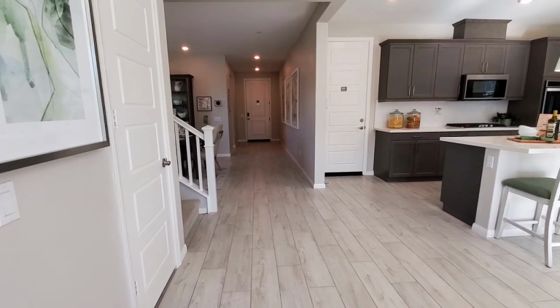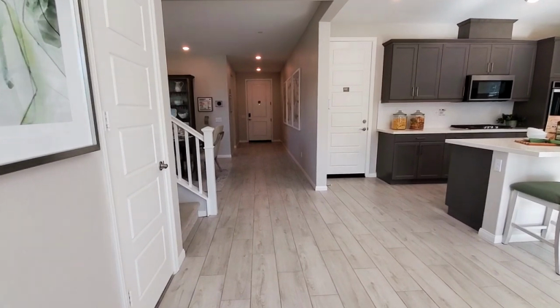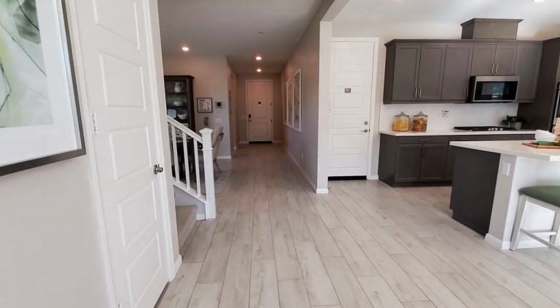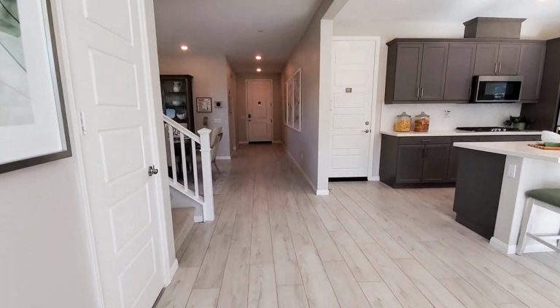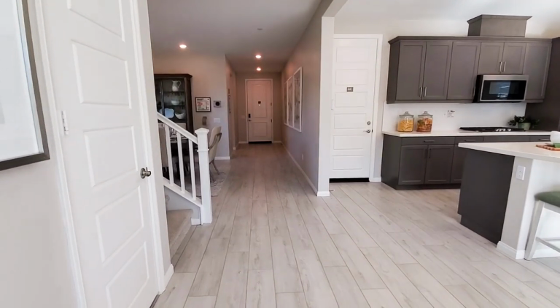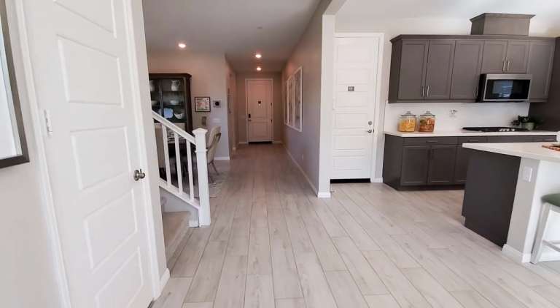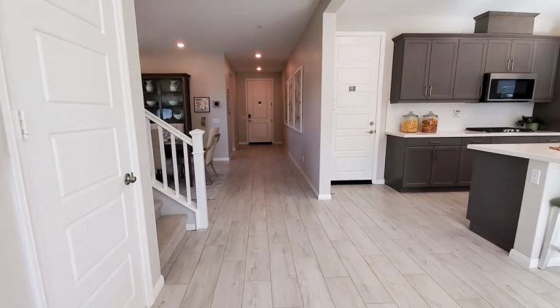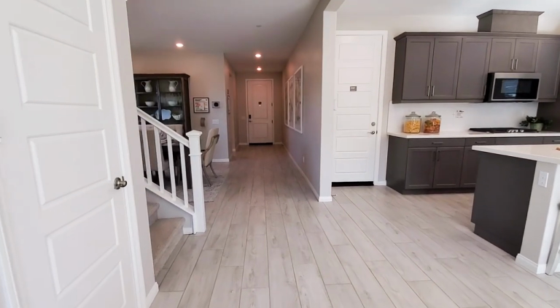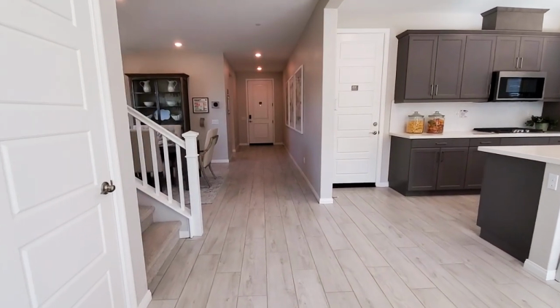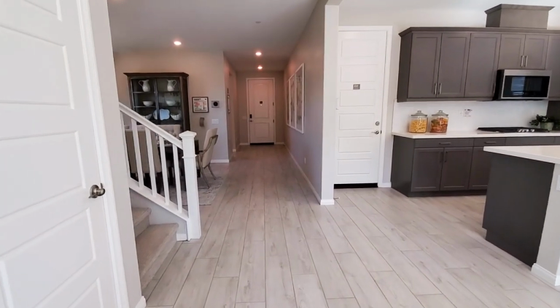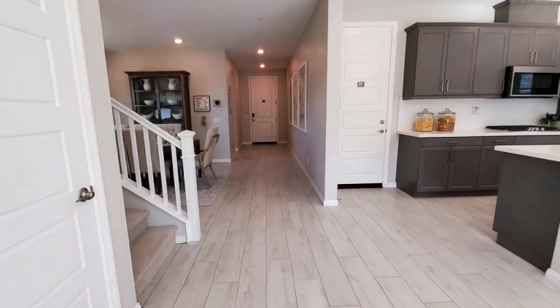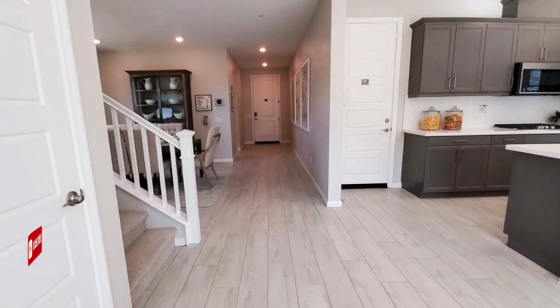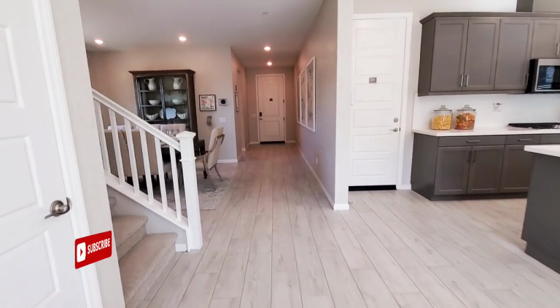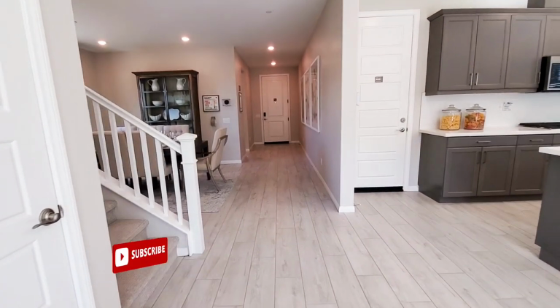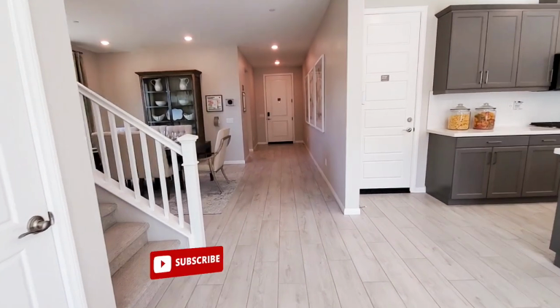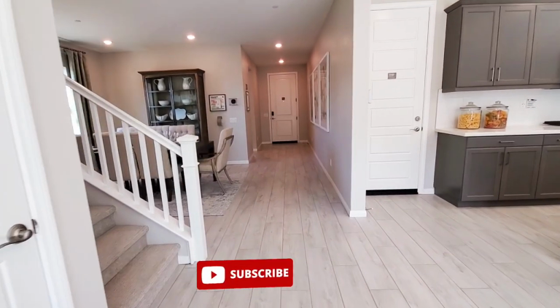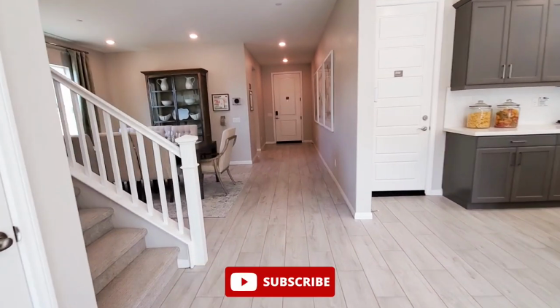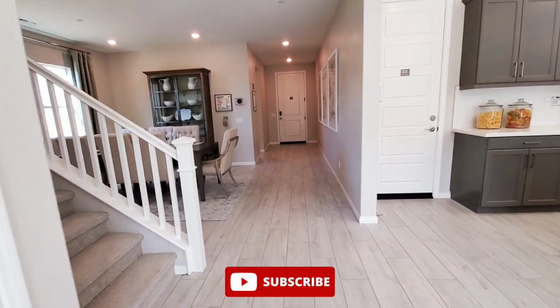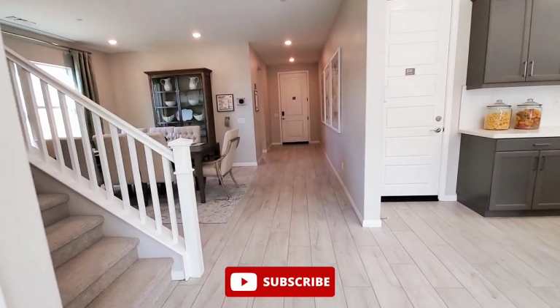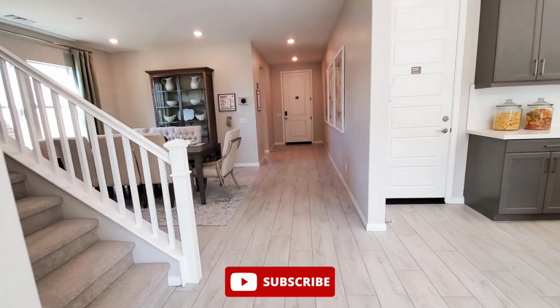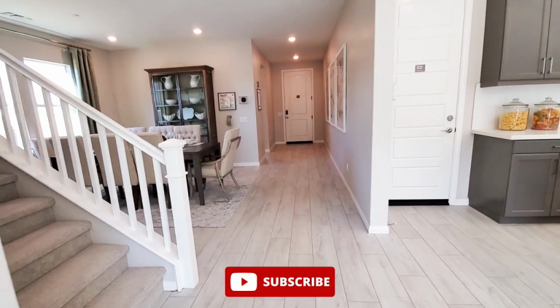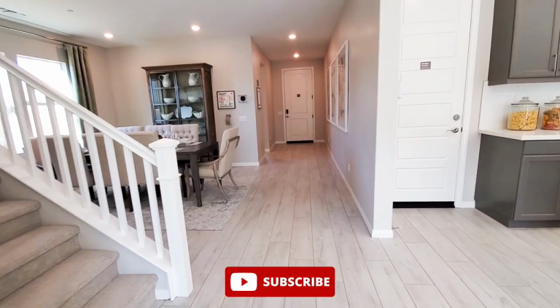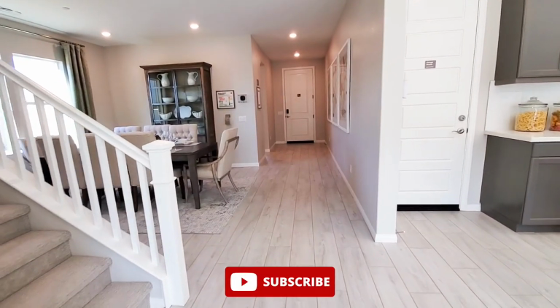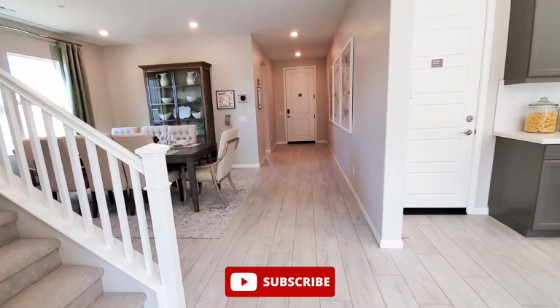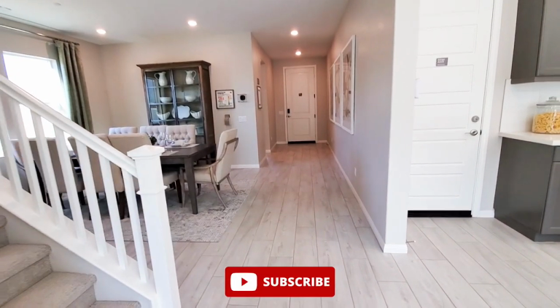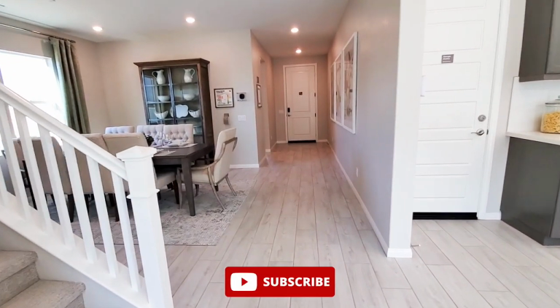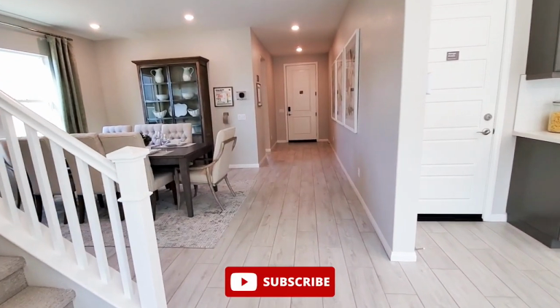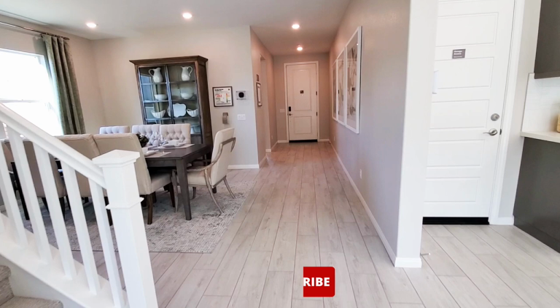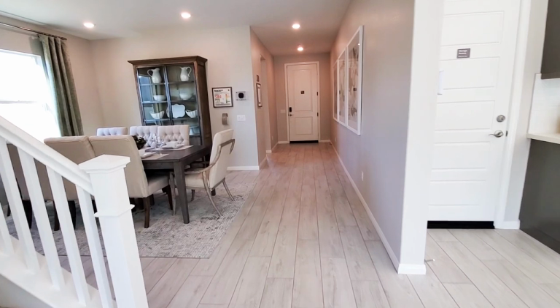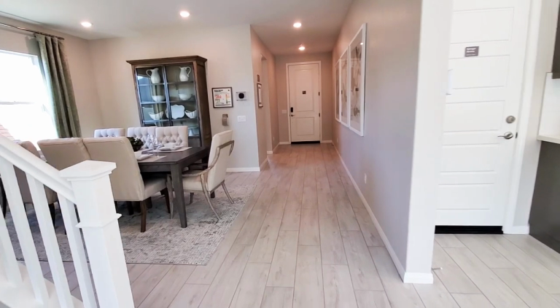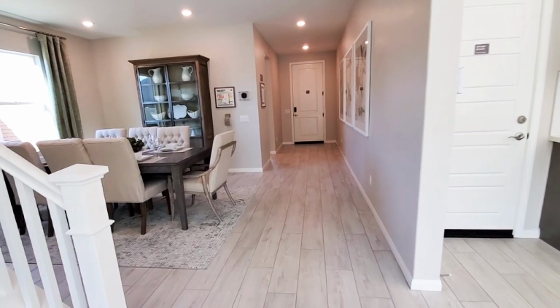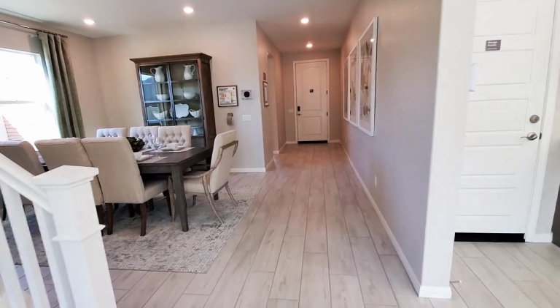If you want to see more videos like this, please subscribe and click the bell to be notified so you don't miss a thing.